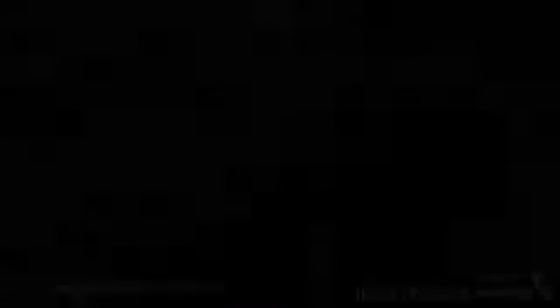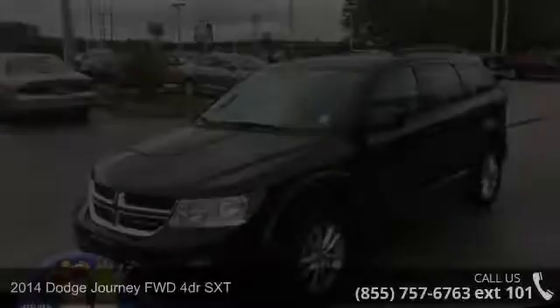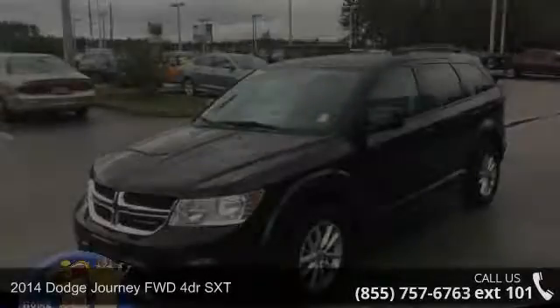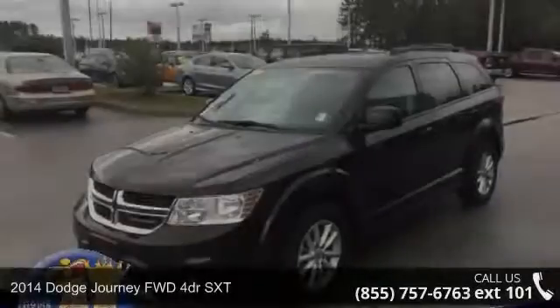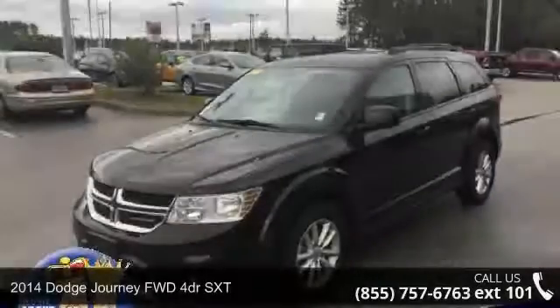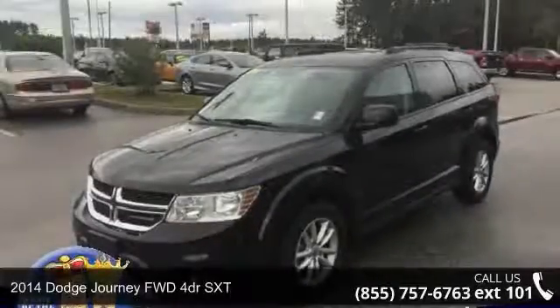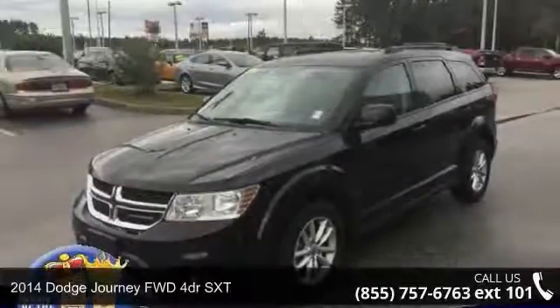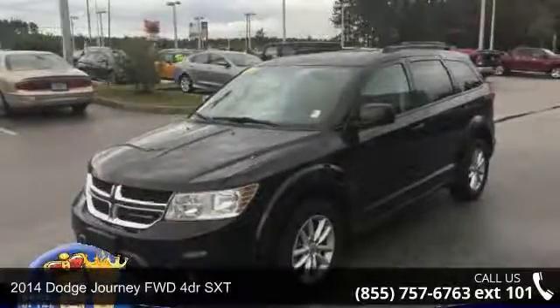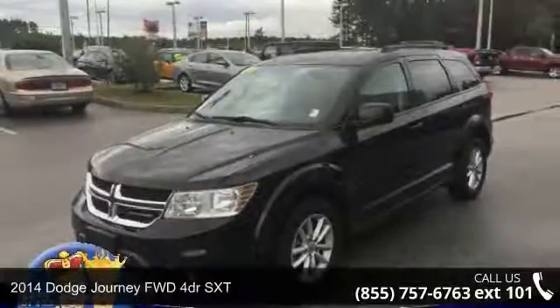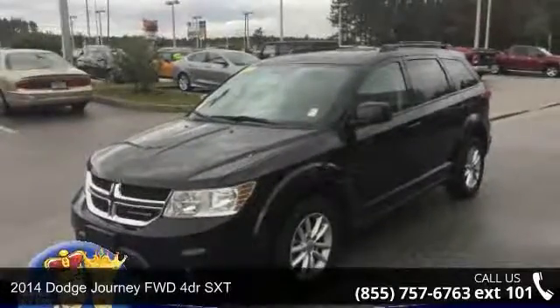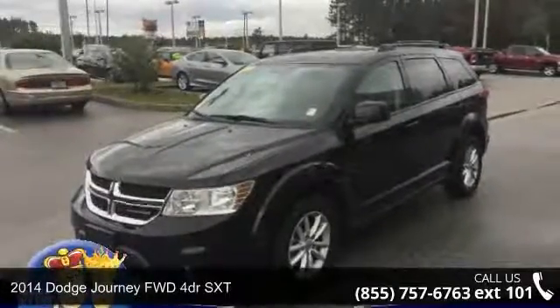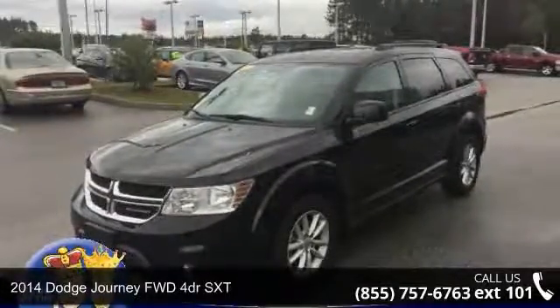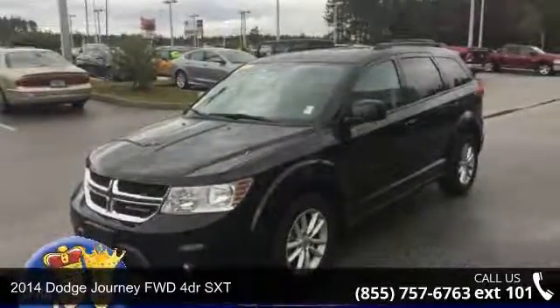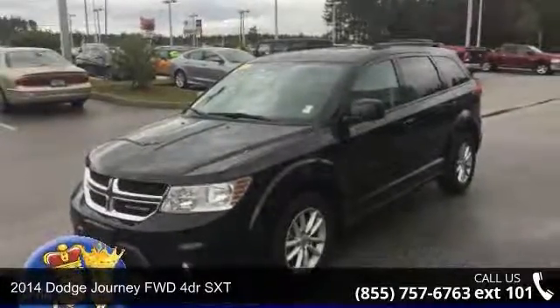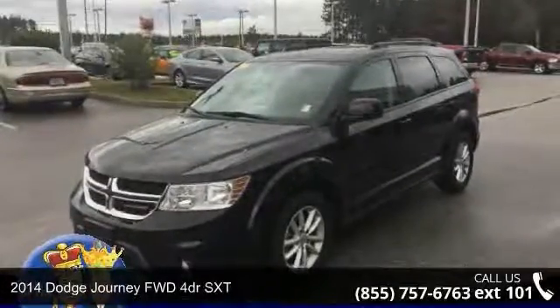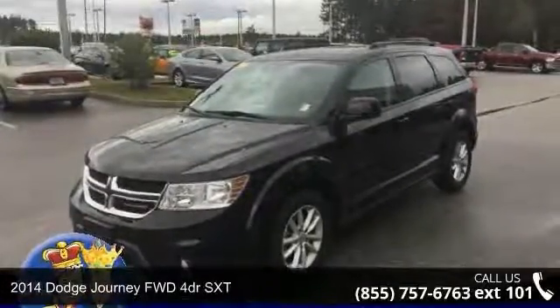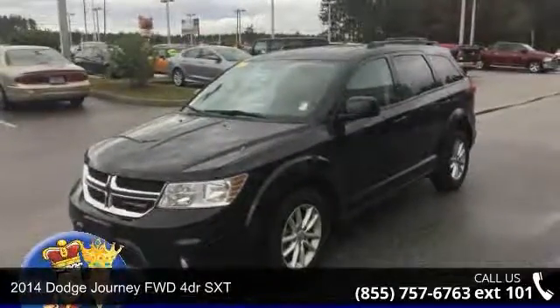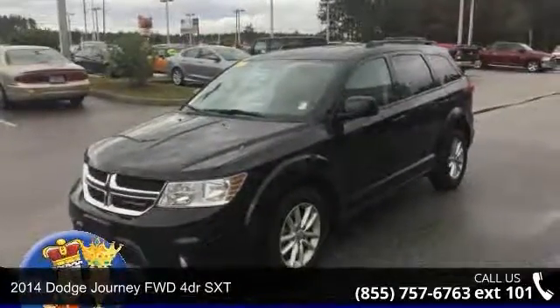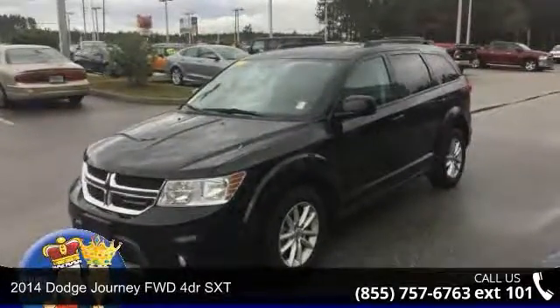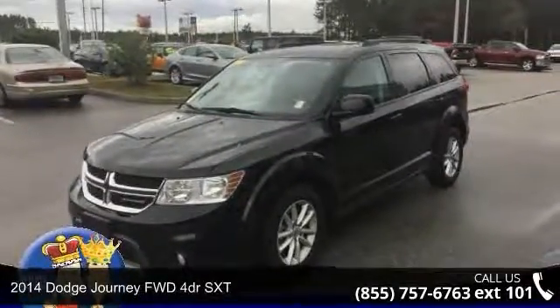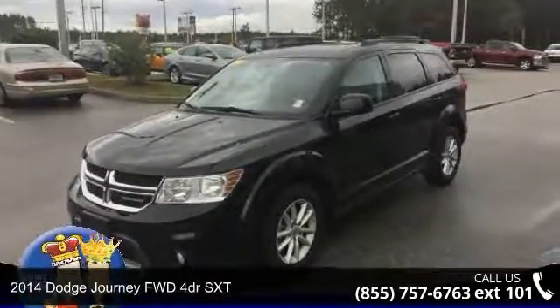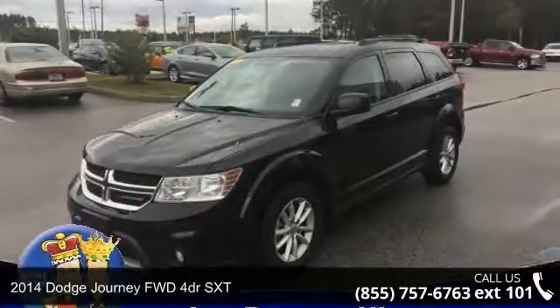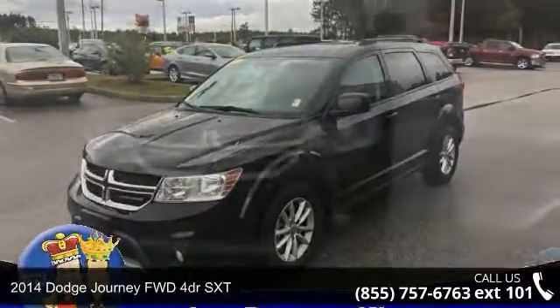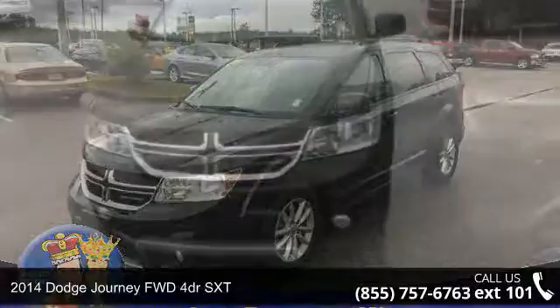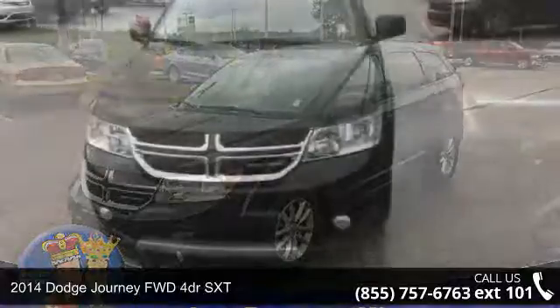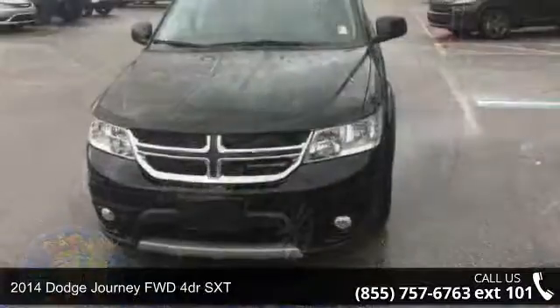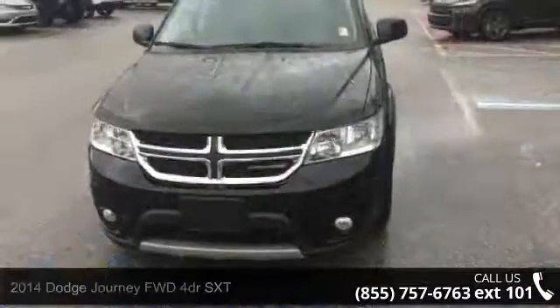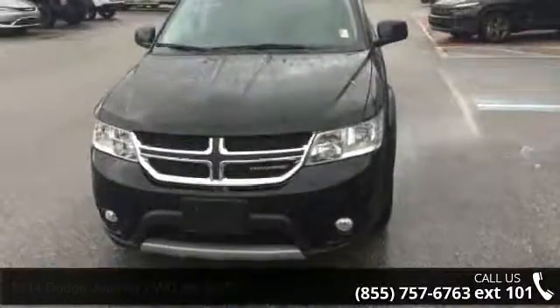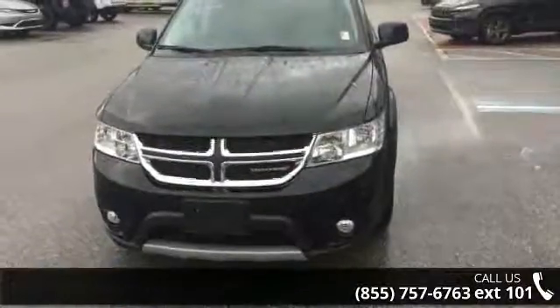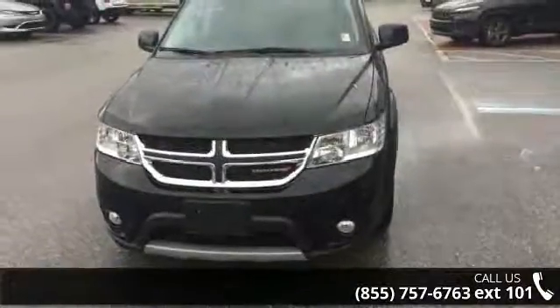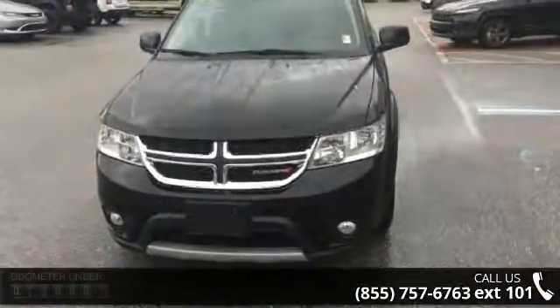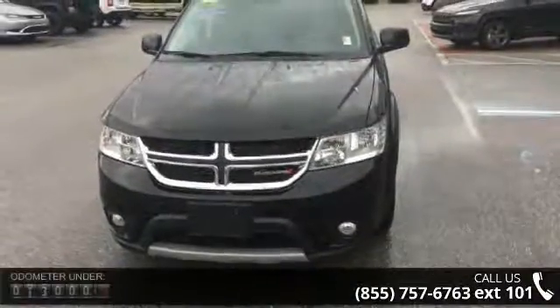Arrive in style with this 2014 Dodge Journey. If you are looking for a first-rate auto, this one could be yours today.